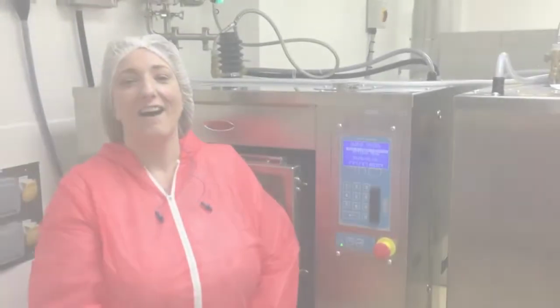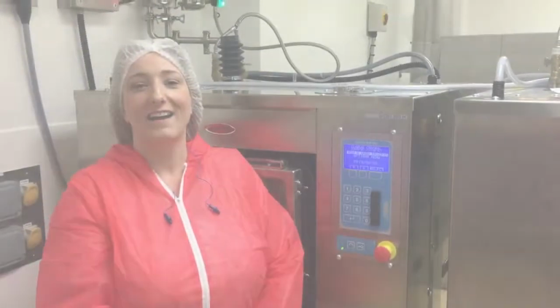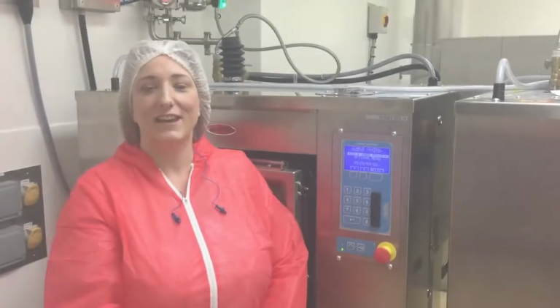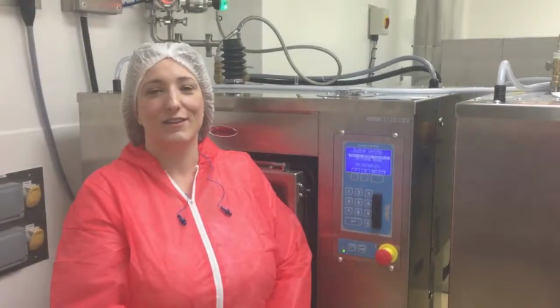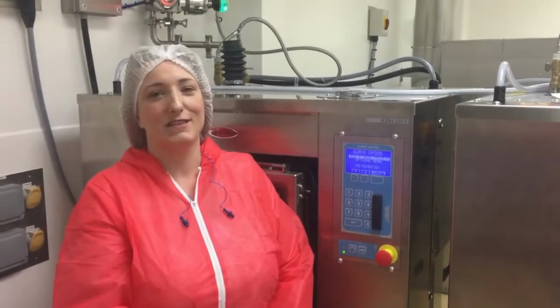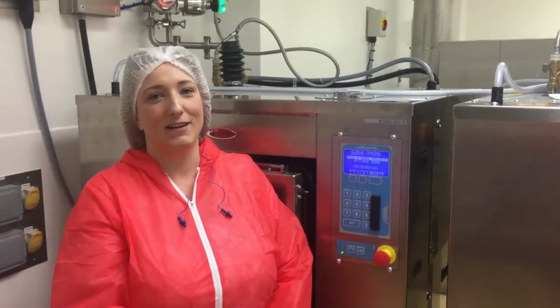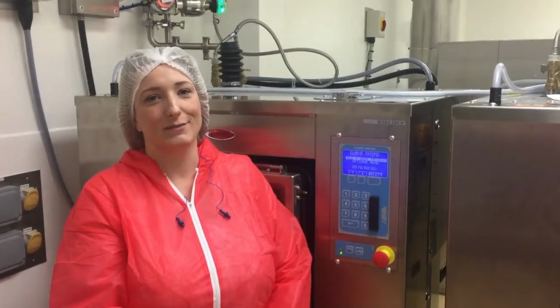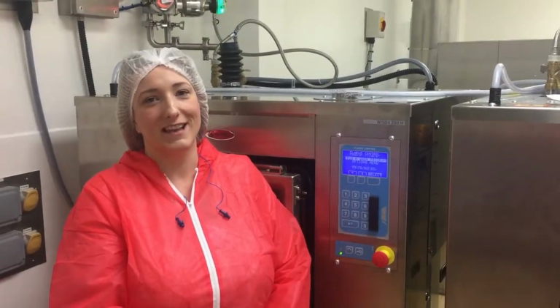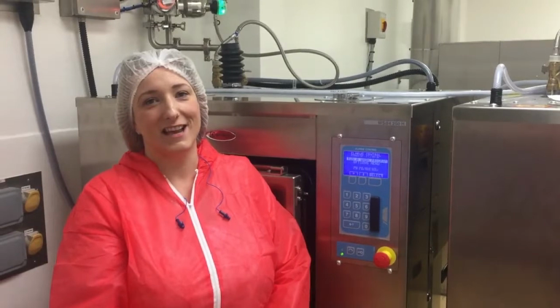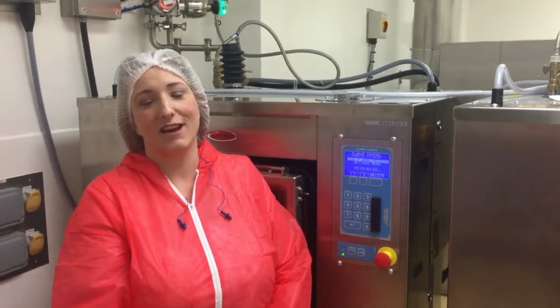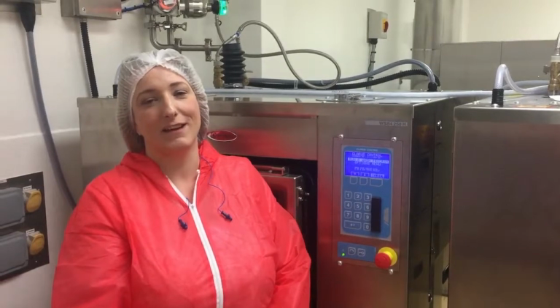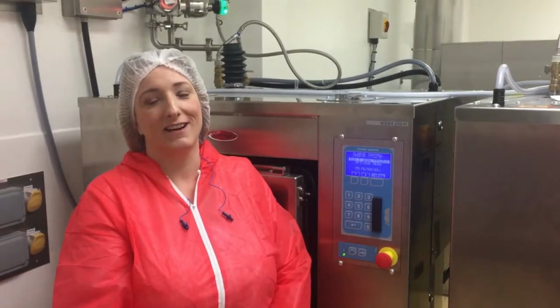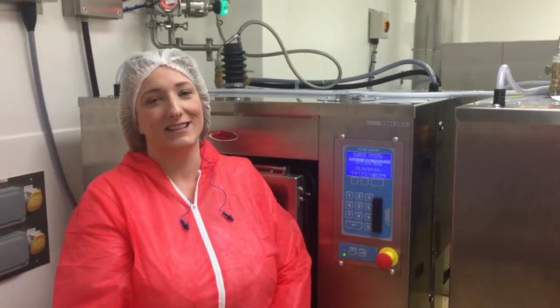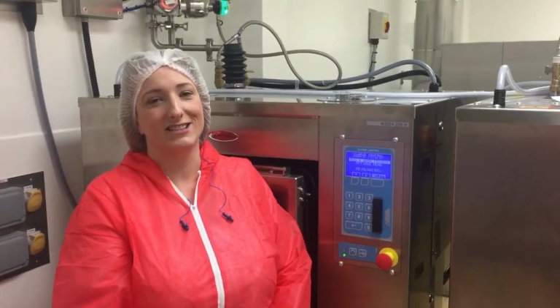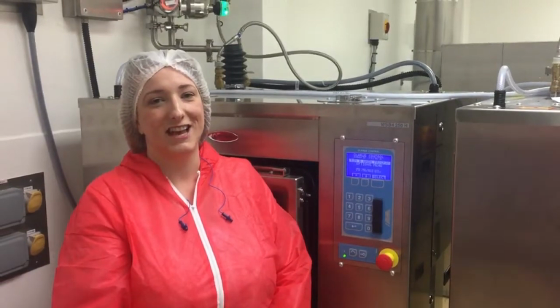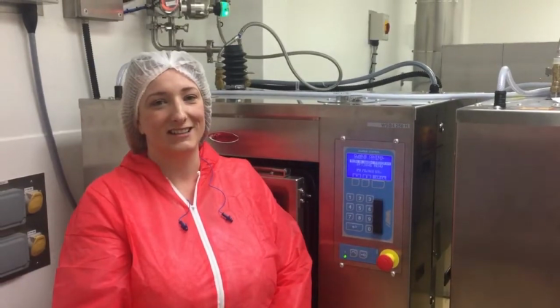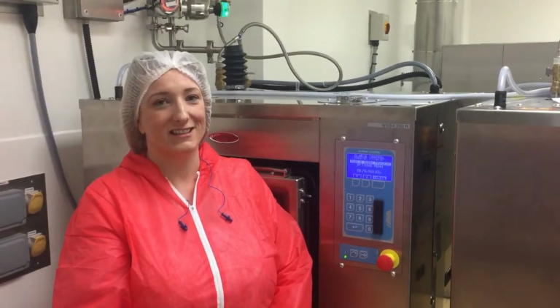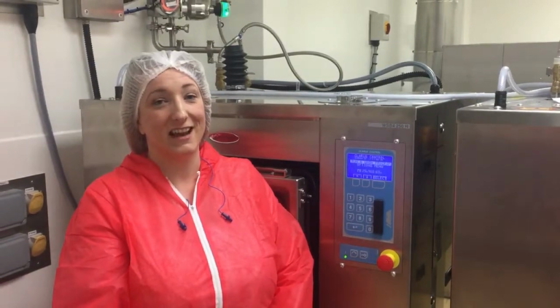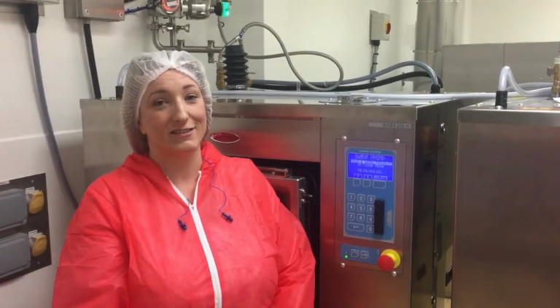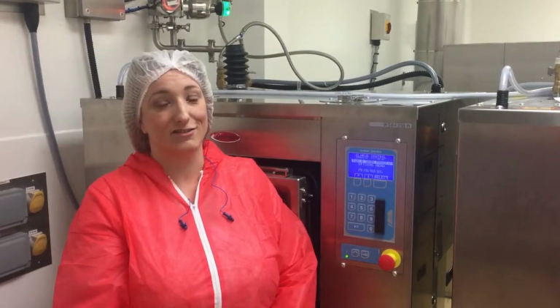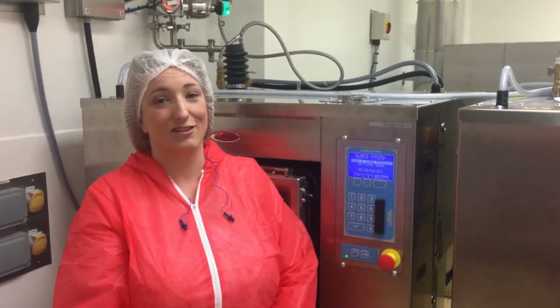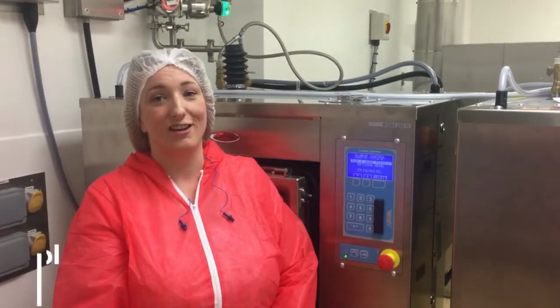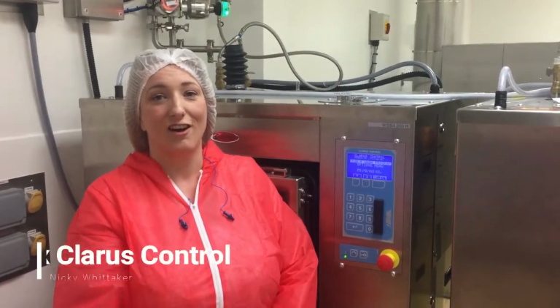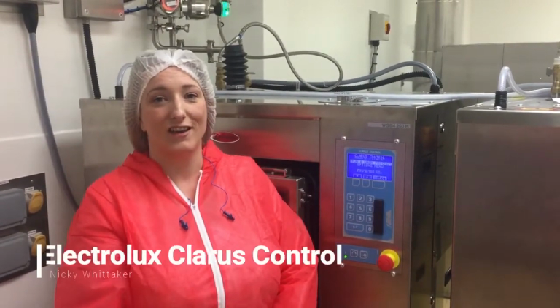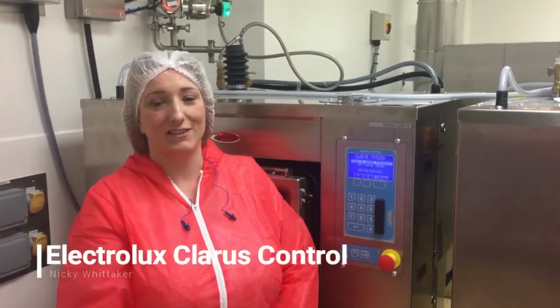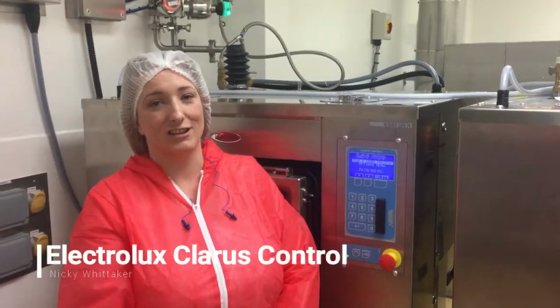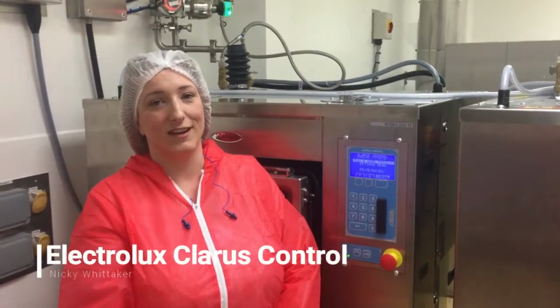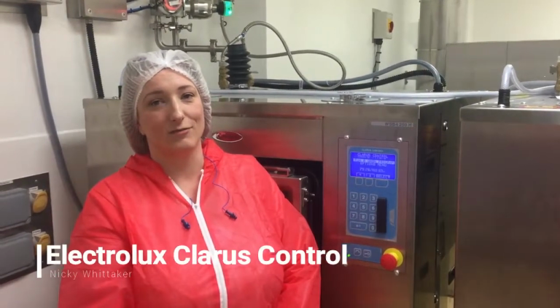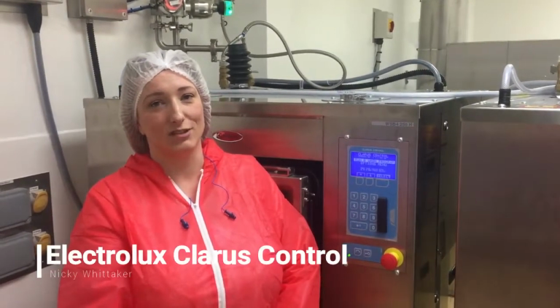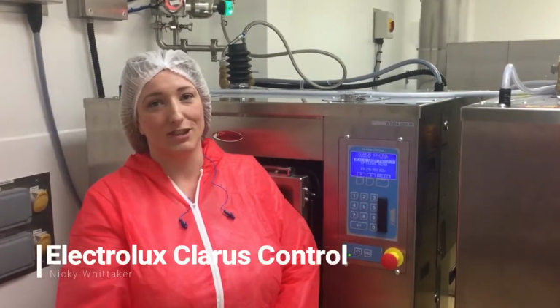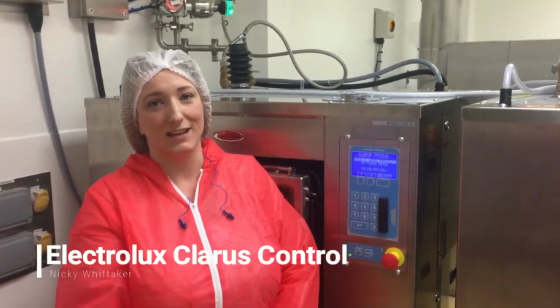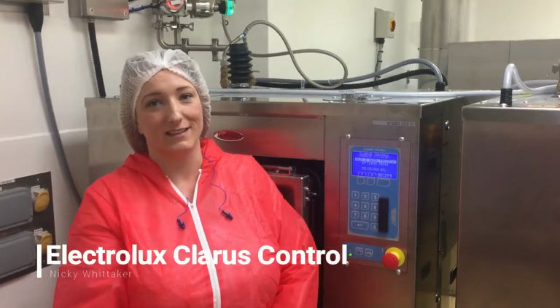Hi, I'm Nicky from Goodman-Sparks. We're here today at Record Ben-Kaiser to show you how to use the Klaris controller on the Electrolux Ranger washing machines.